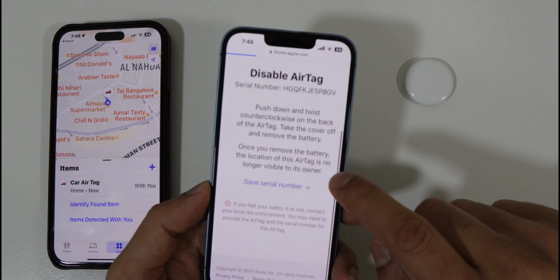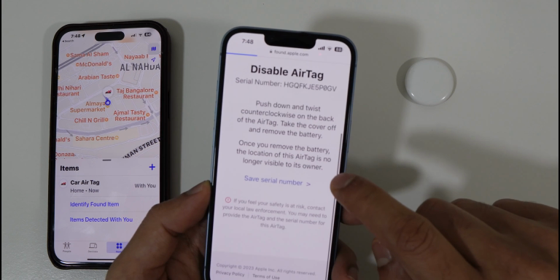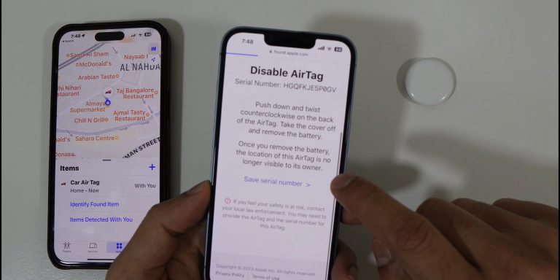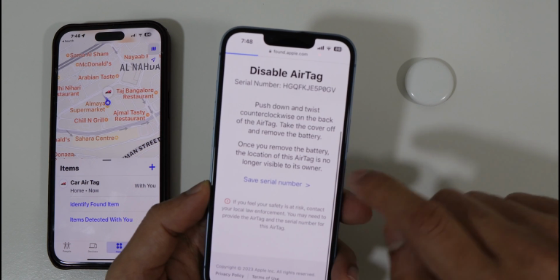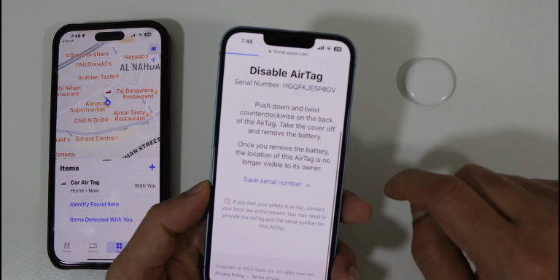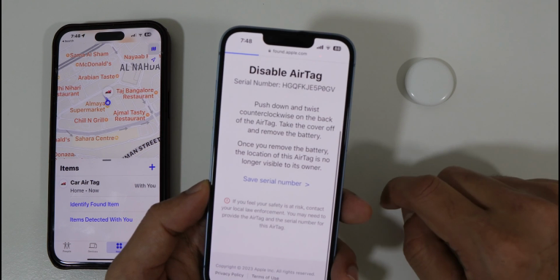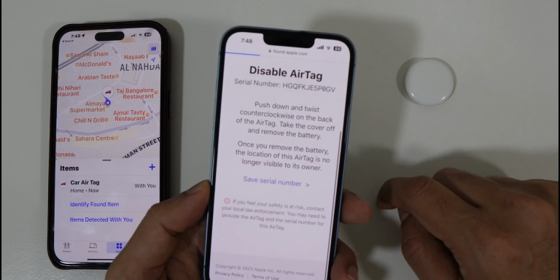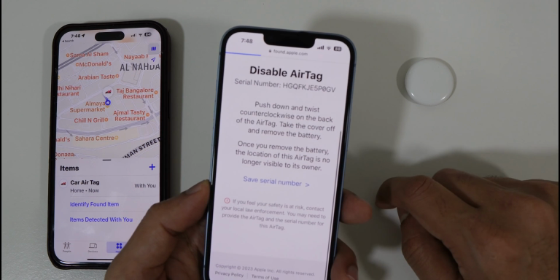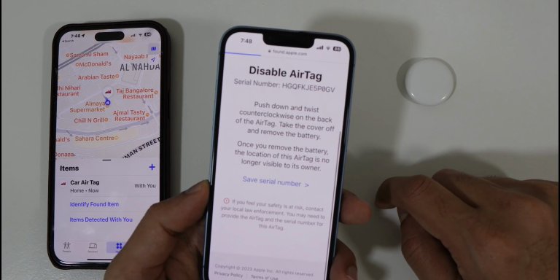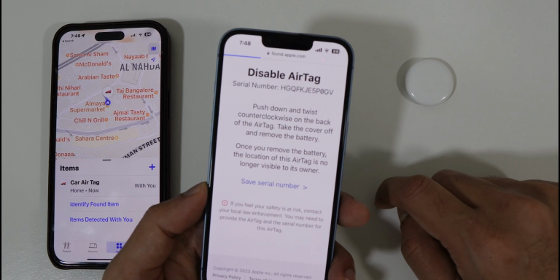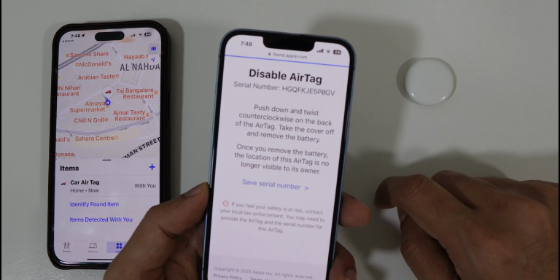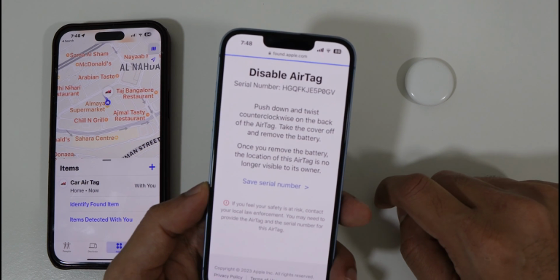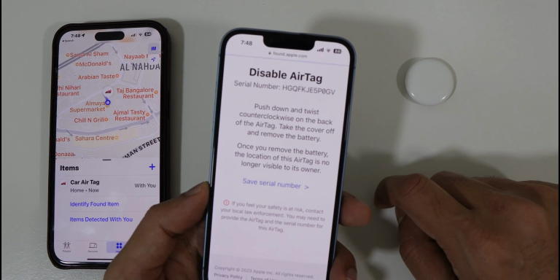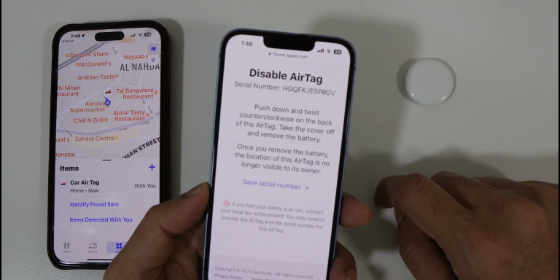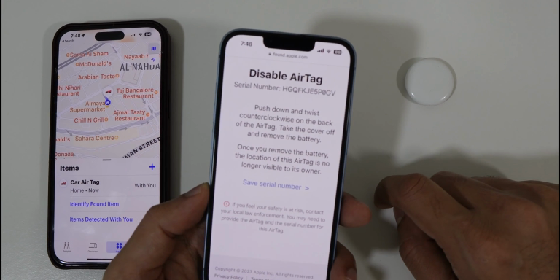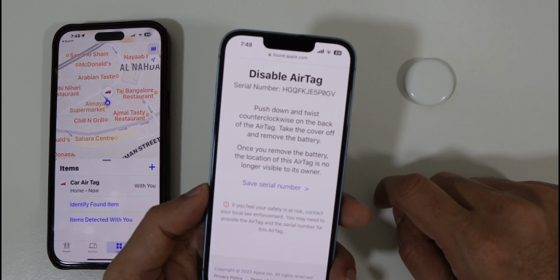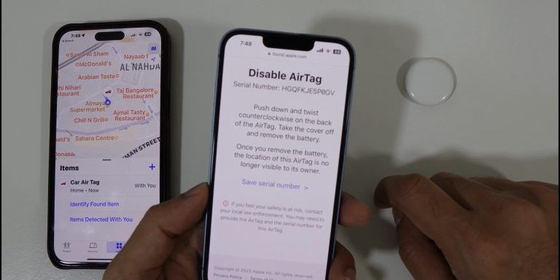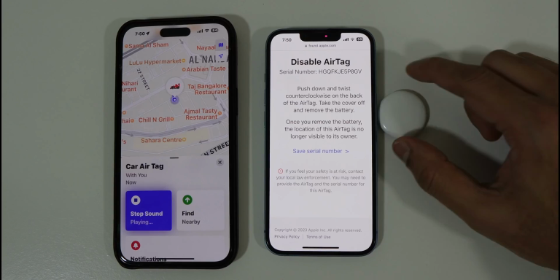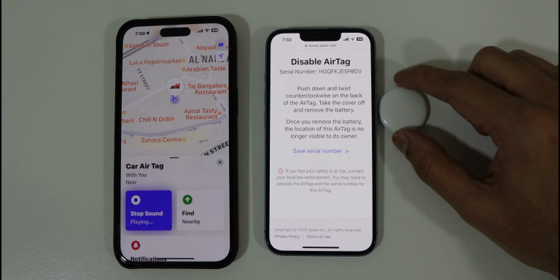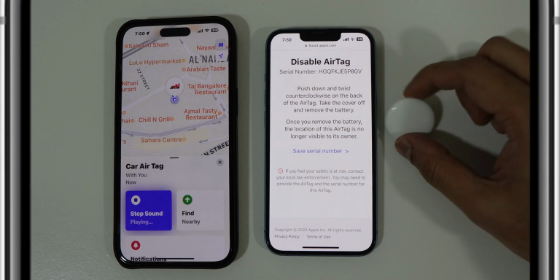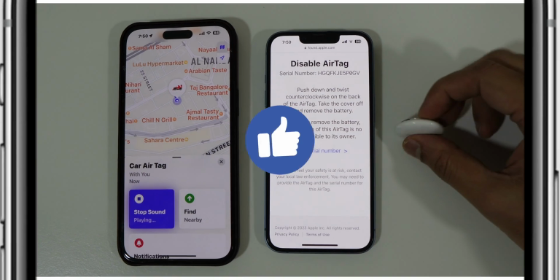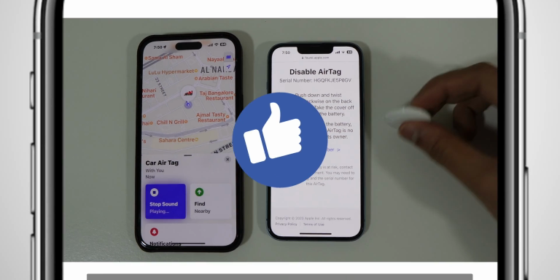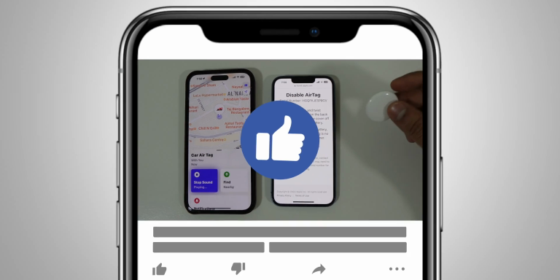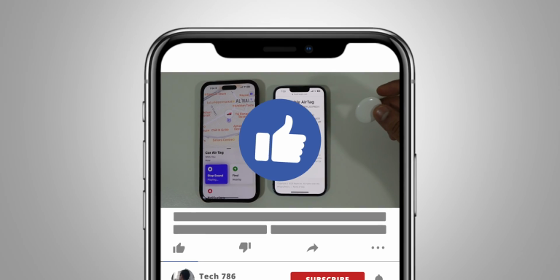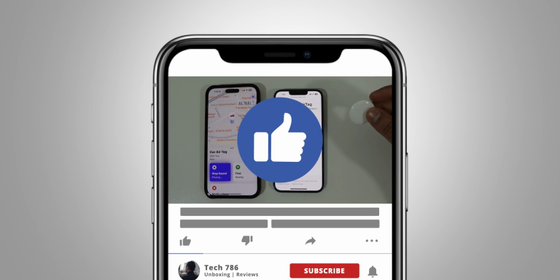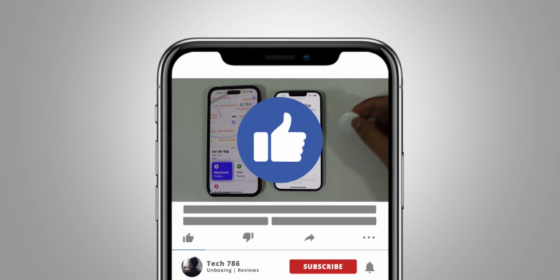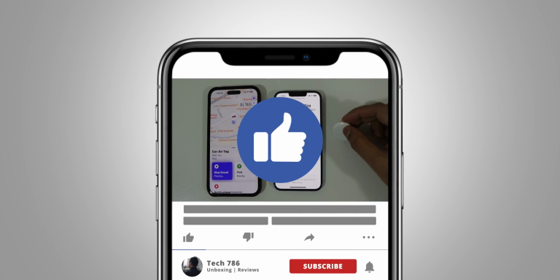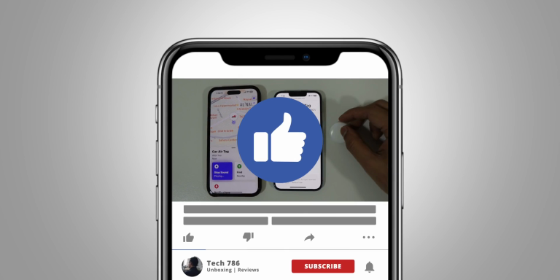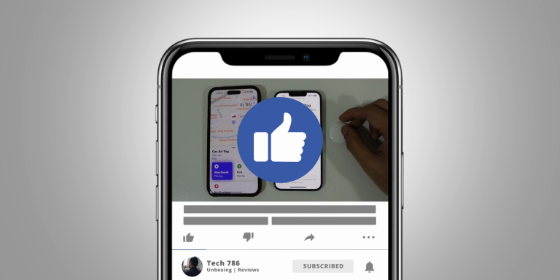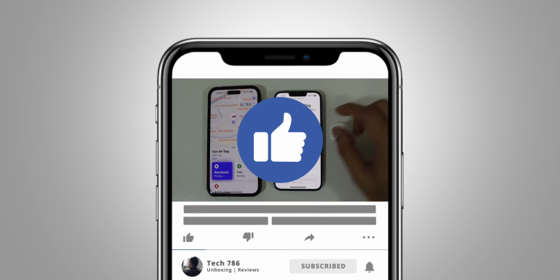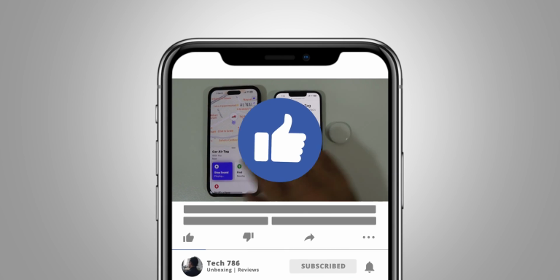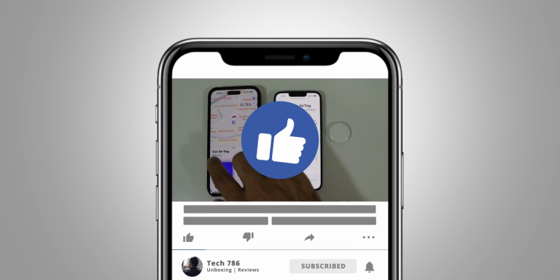That's all about AirTags. I really hope you liked this video — if you did, kindly hit the thumbs up and subscribe if you haven't already.